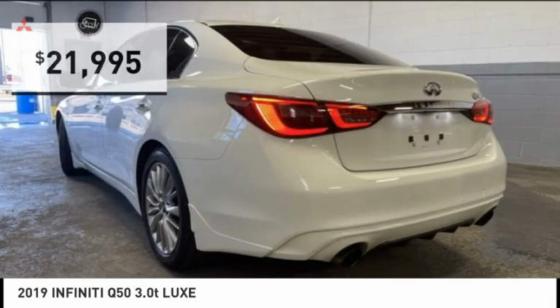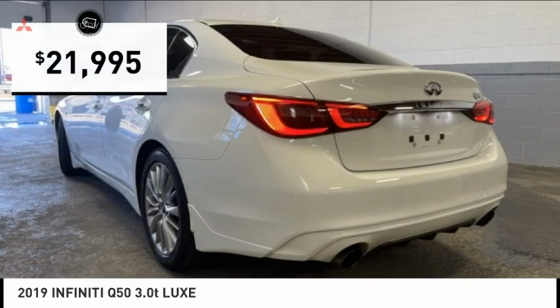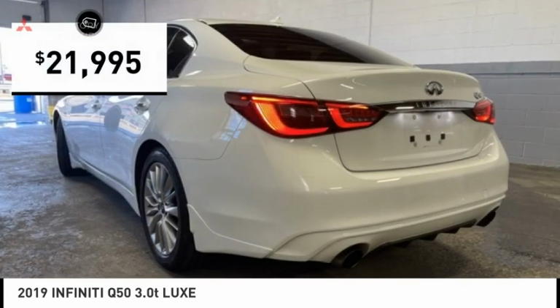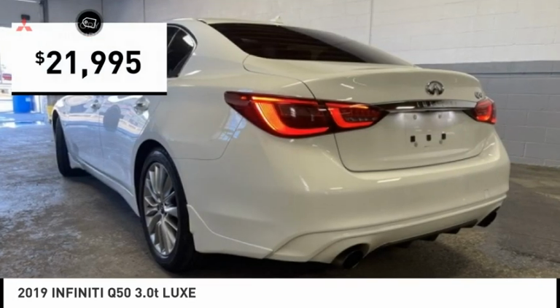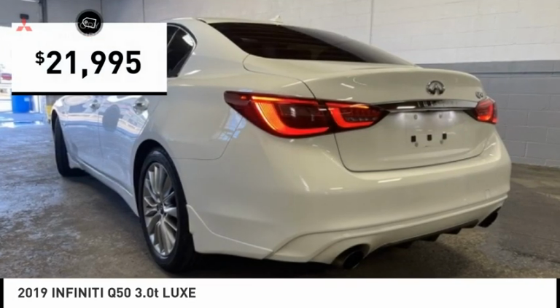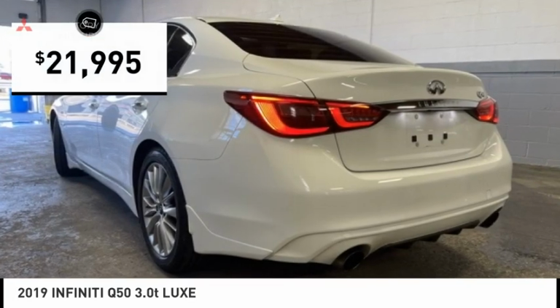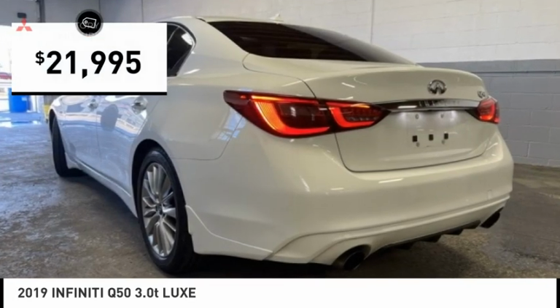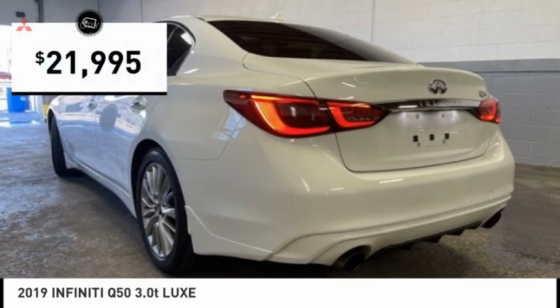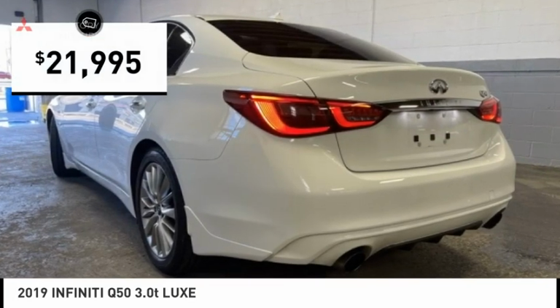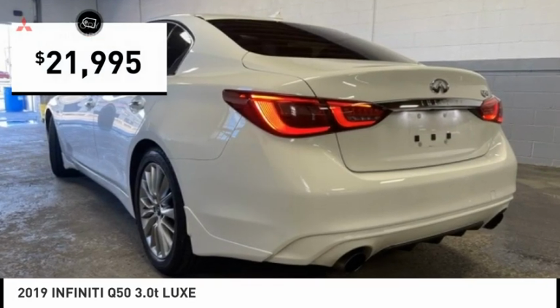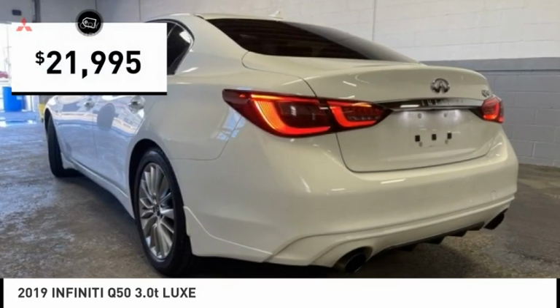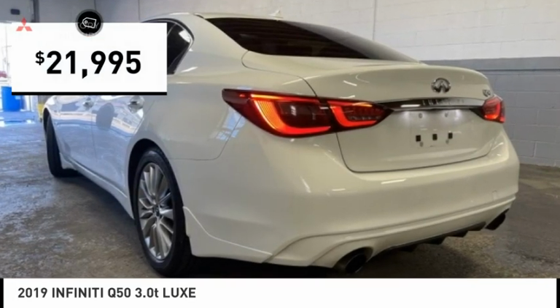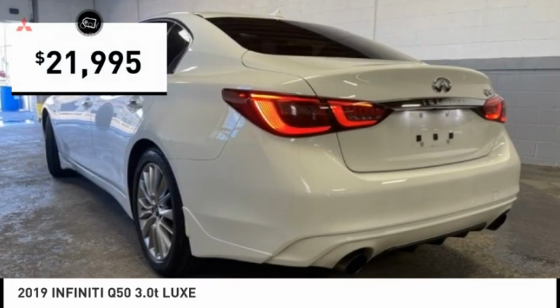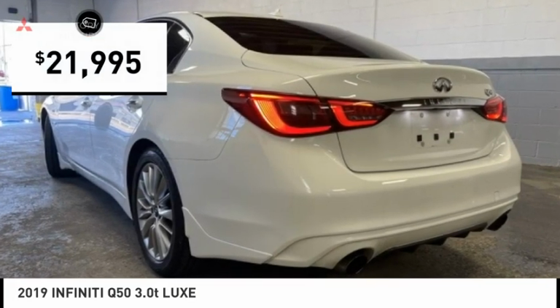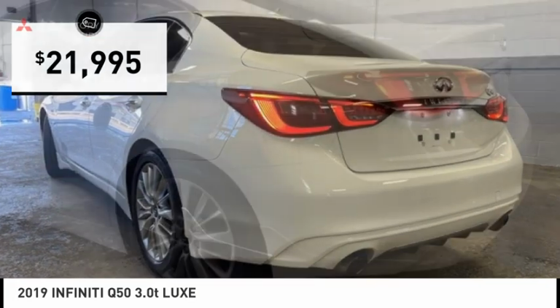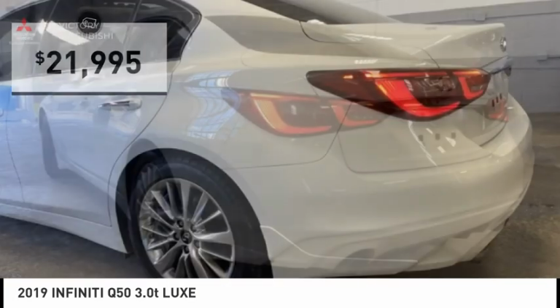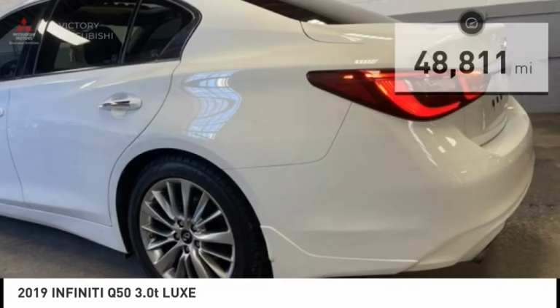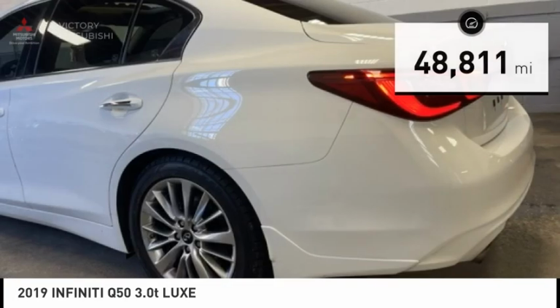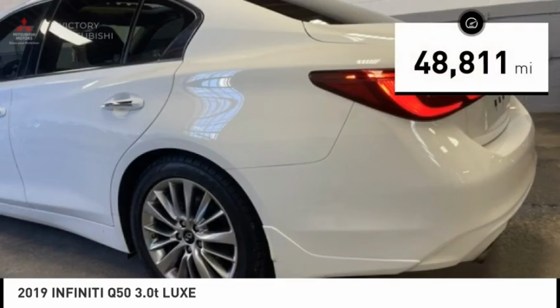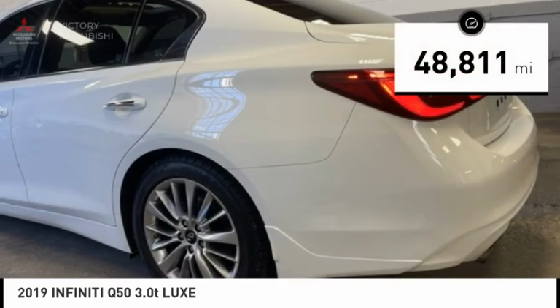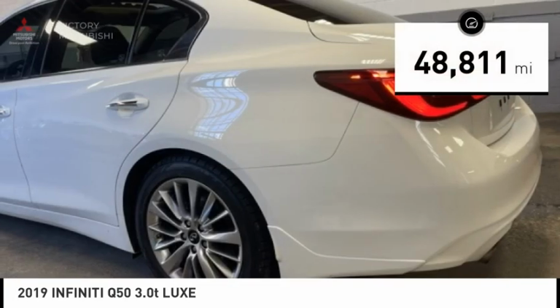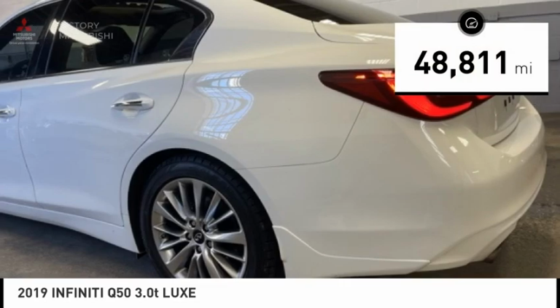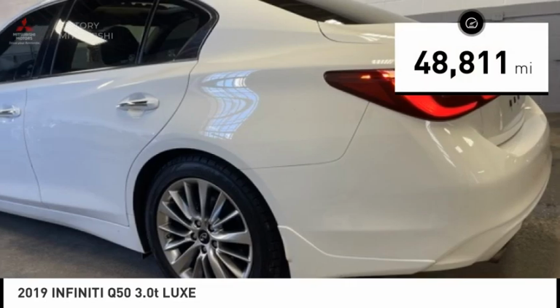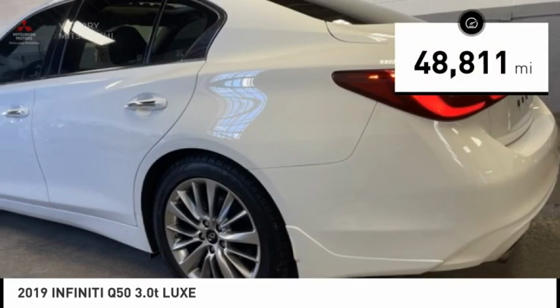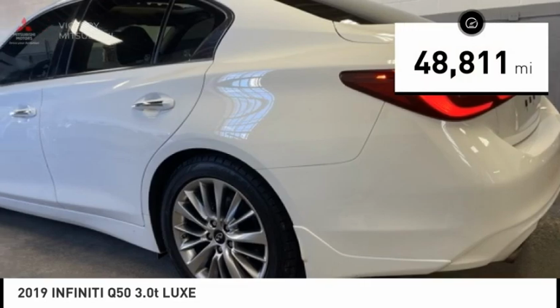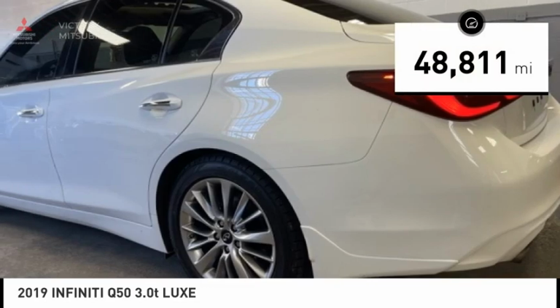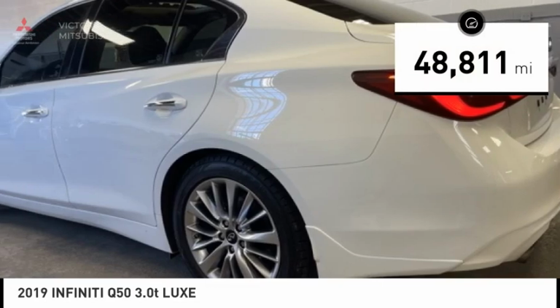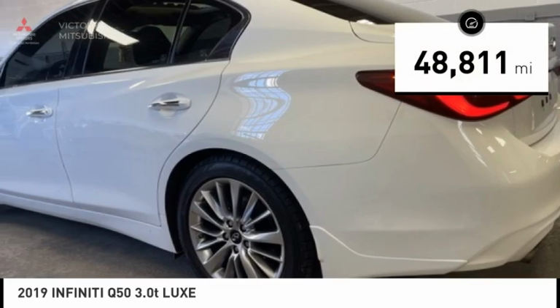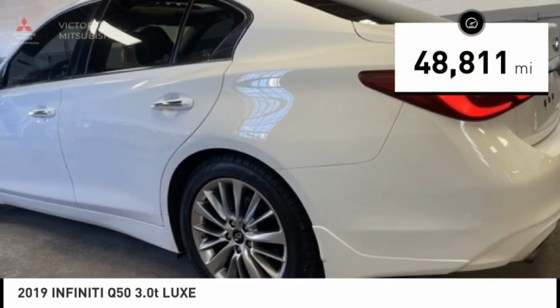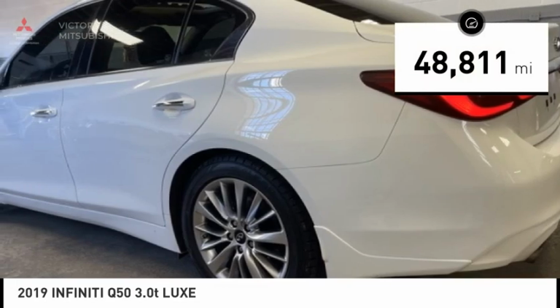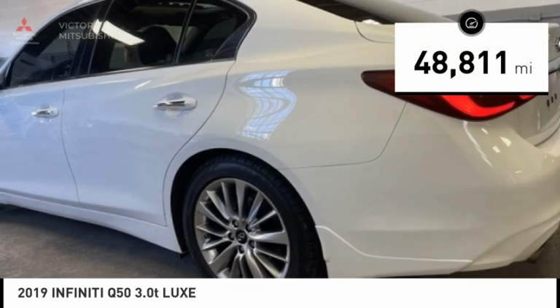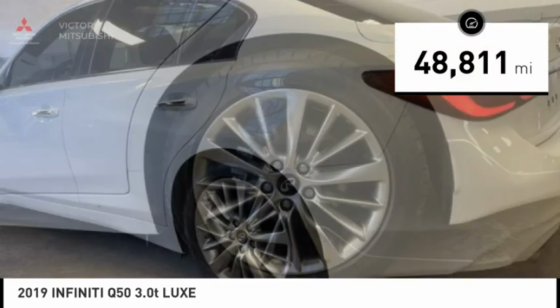And is priced below $25,000. This vehicle has less than 50,000 miles.